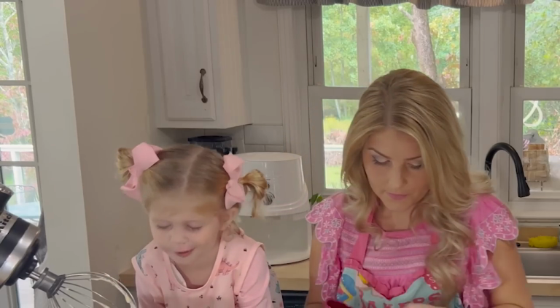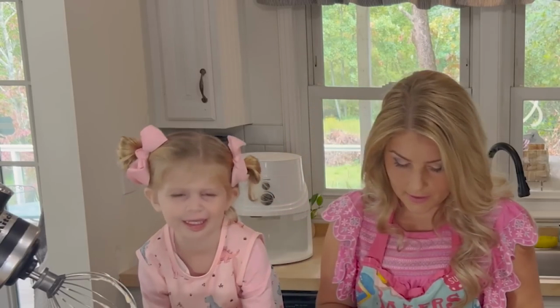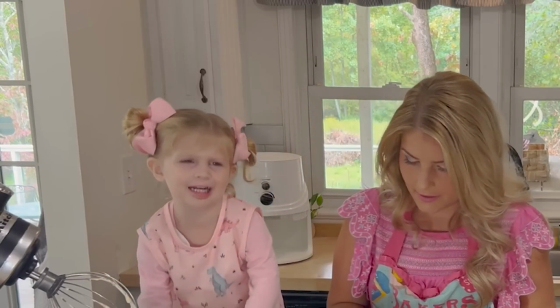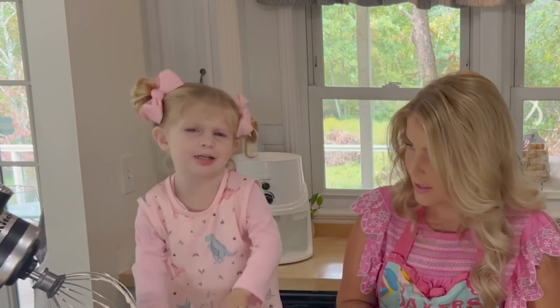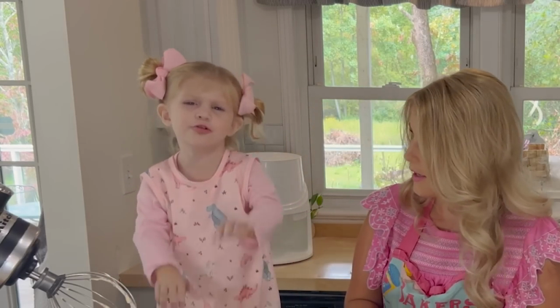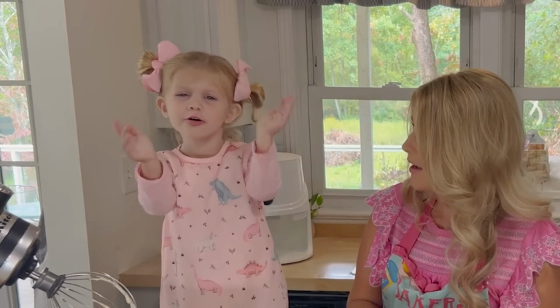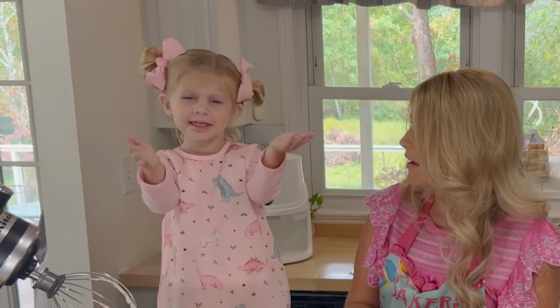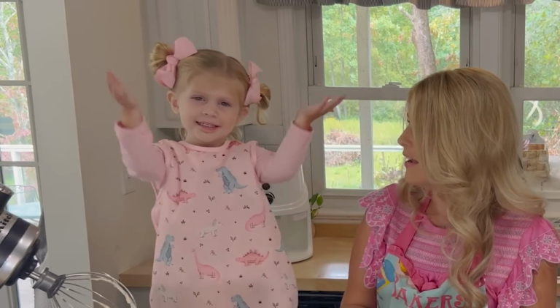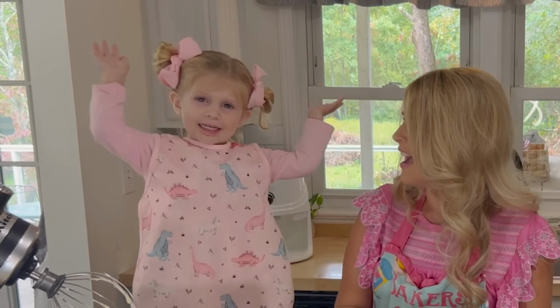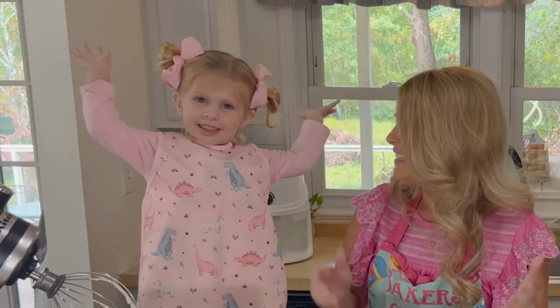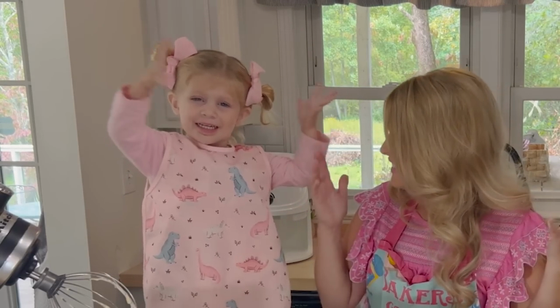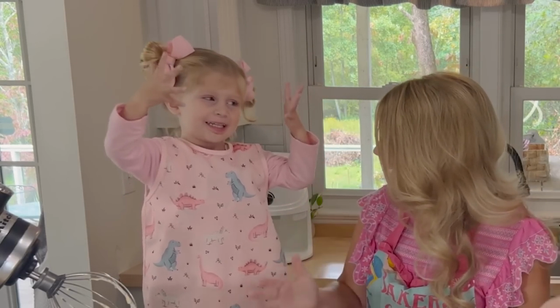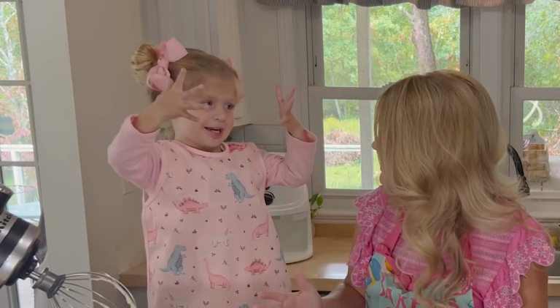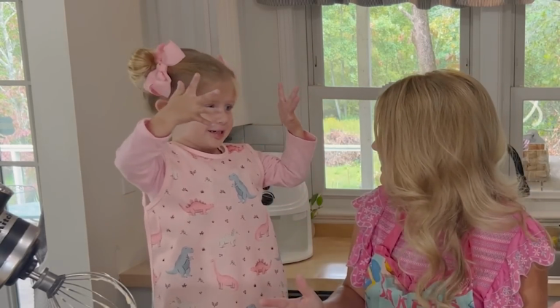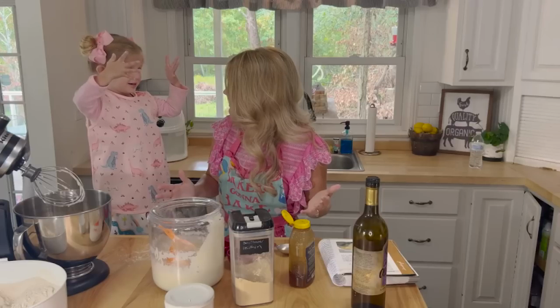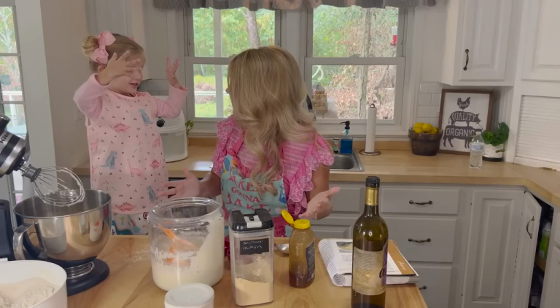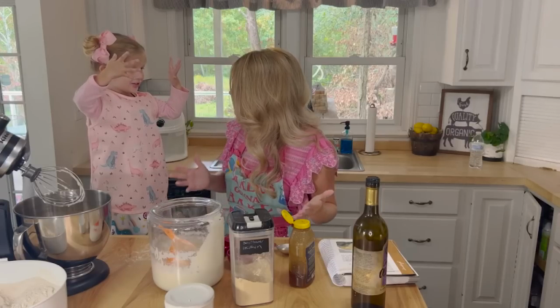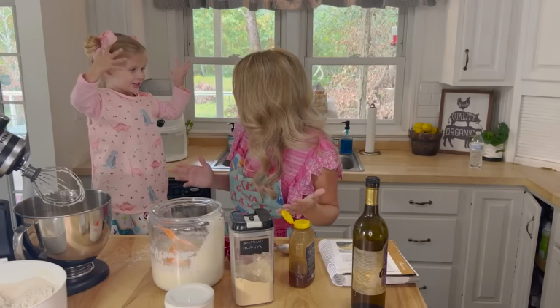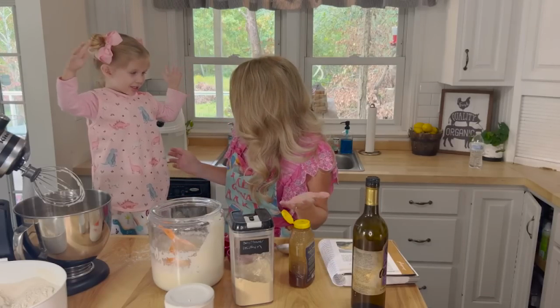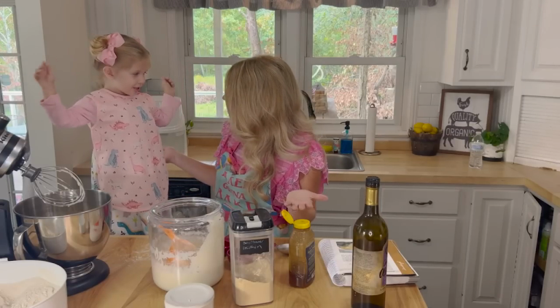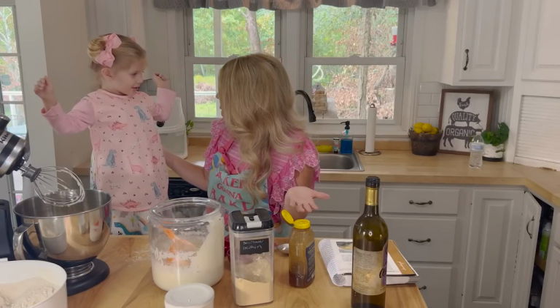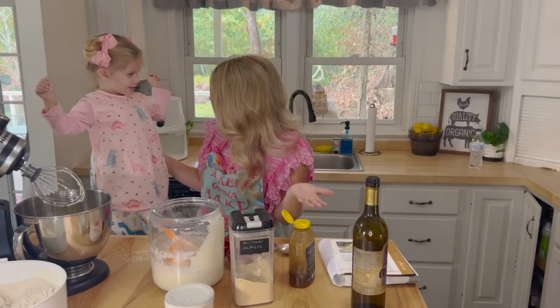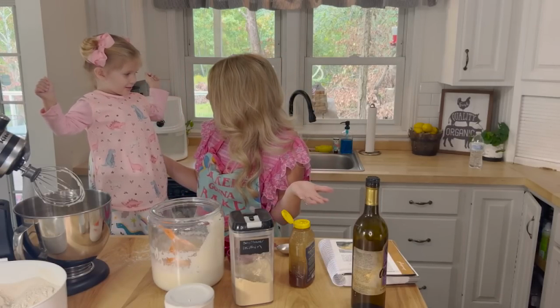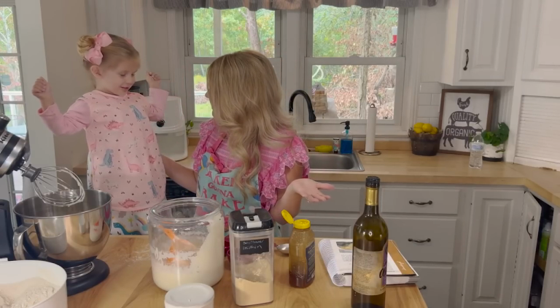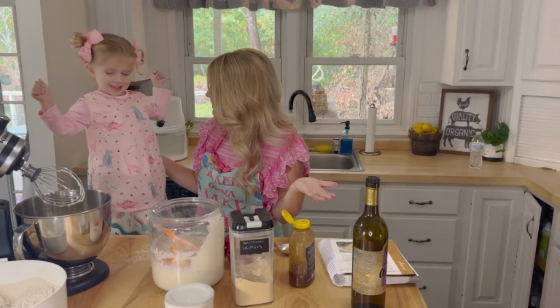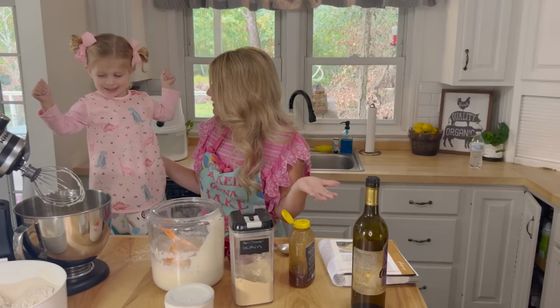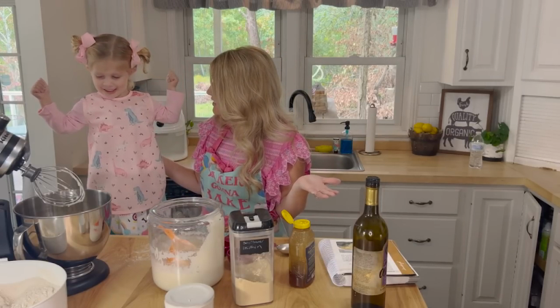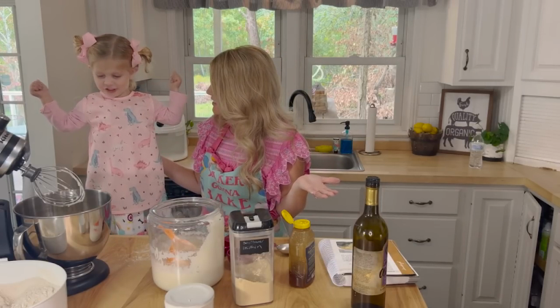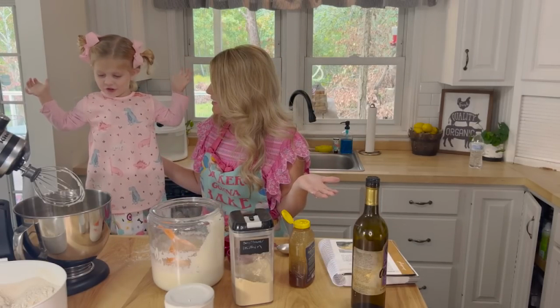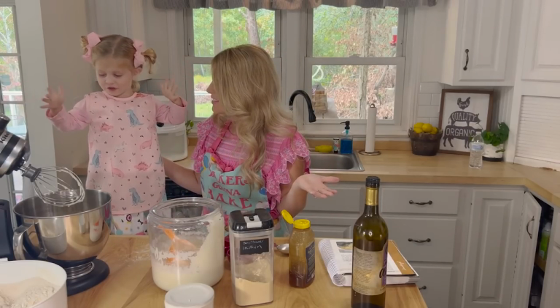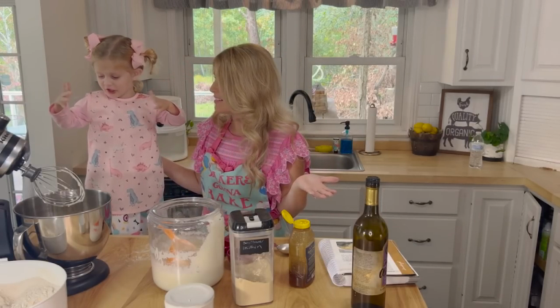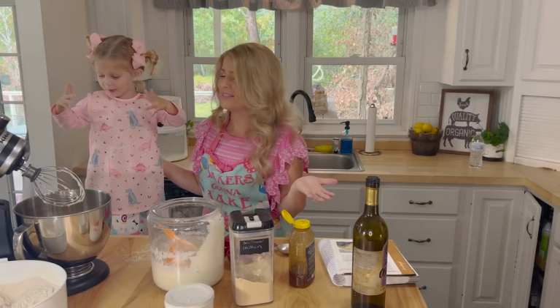We're going to cook it and eat it. Do you like bread? Yes! It's so yummy.